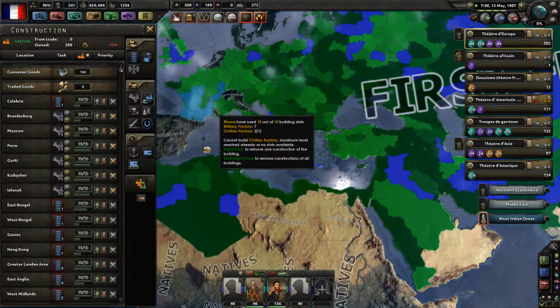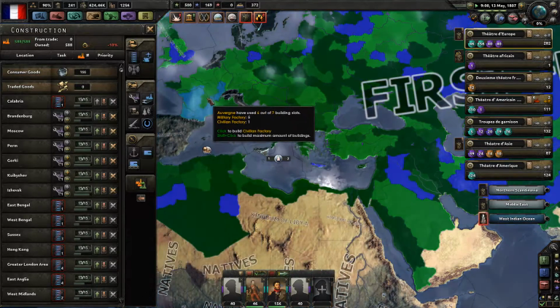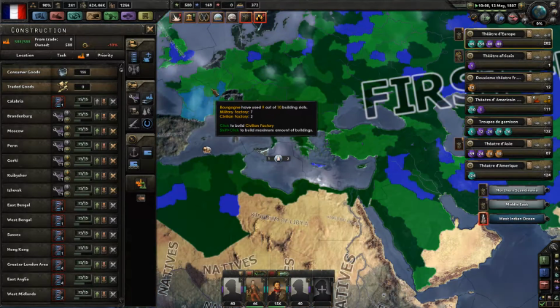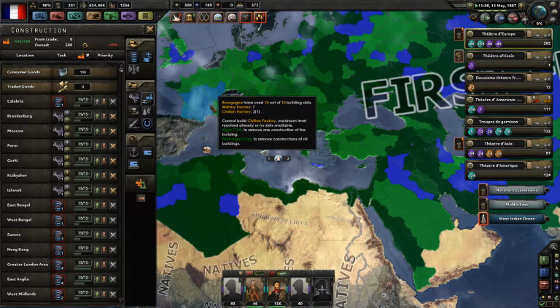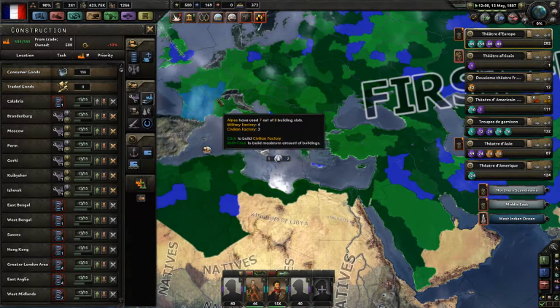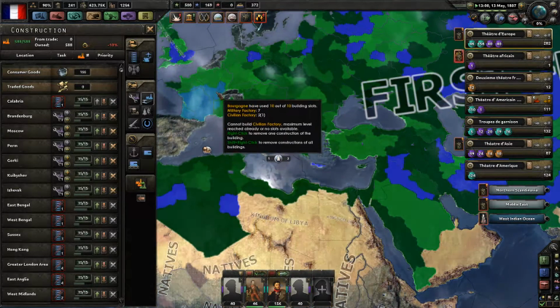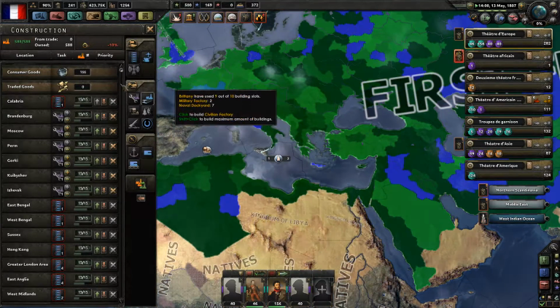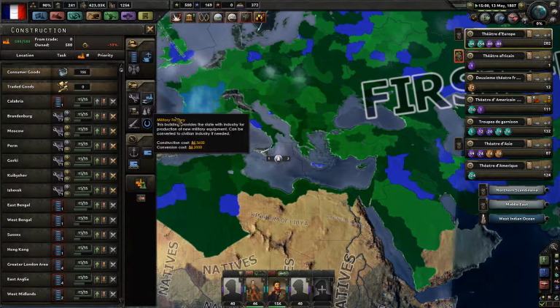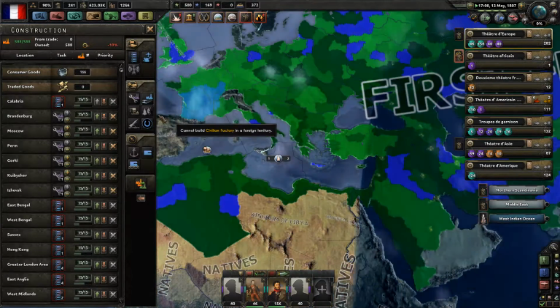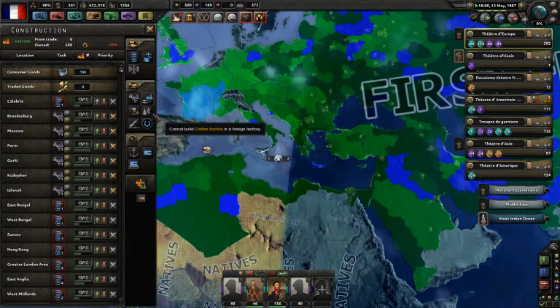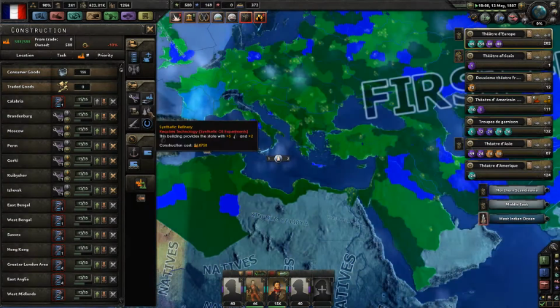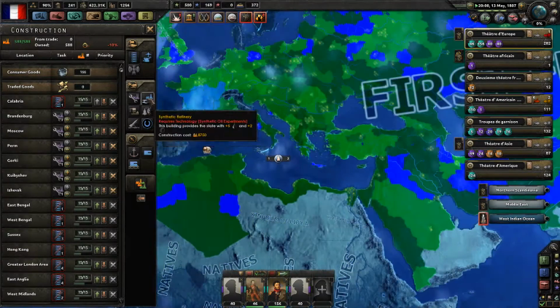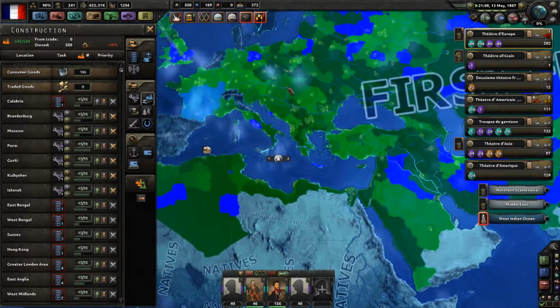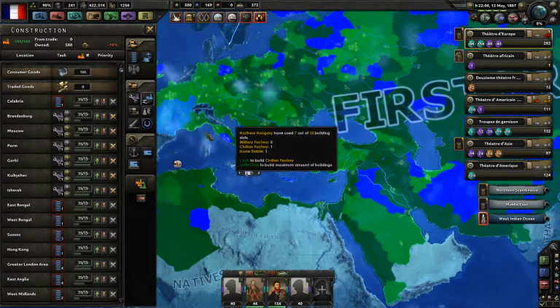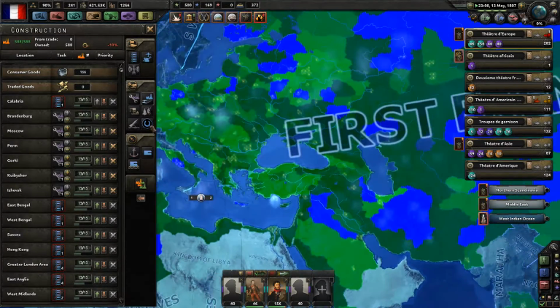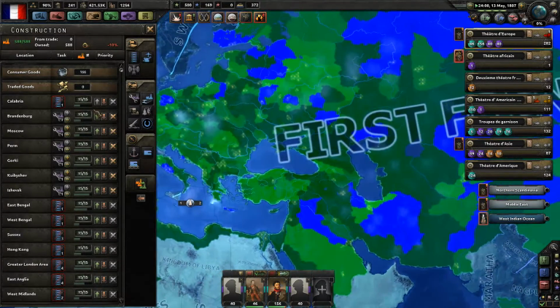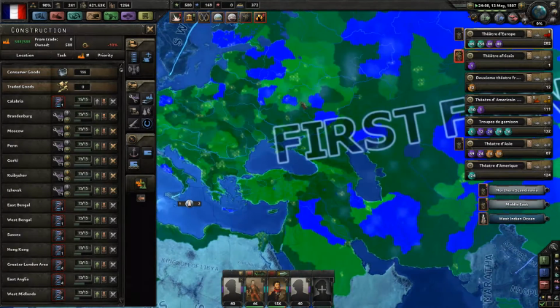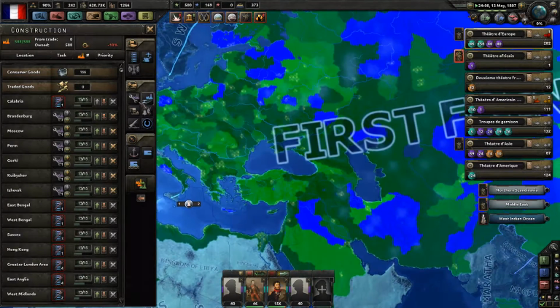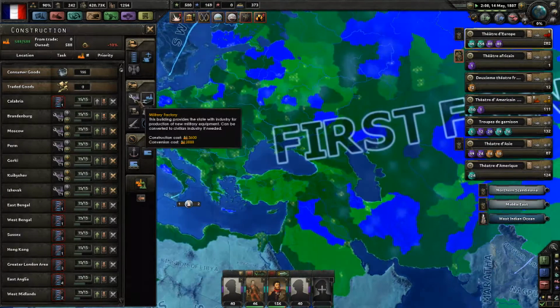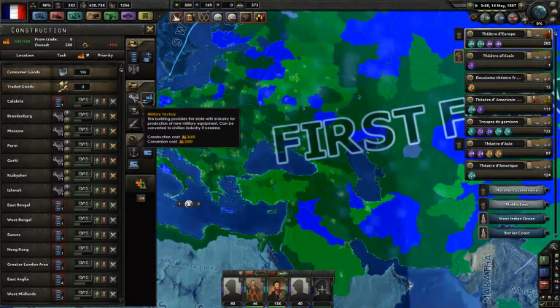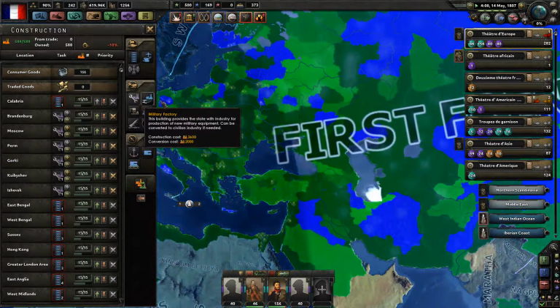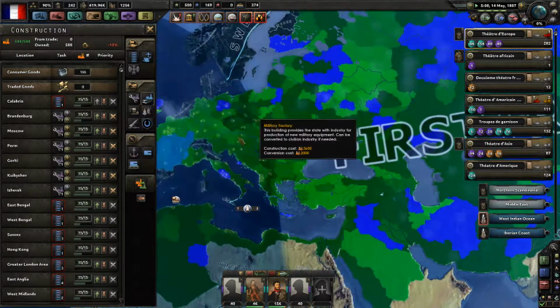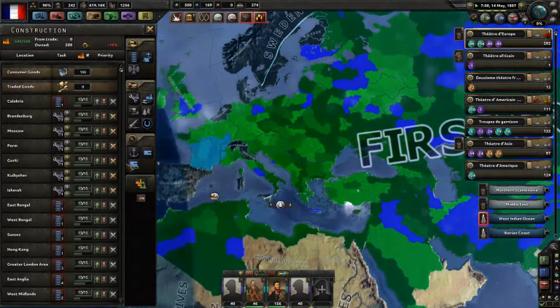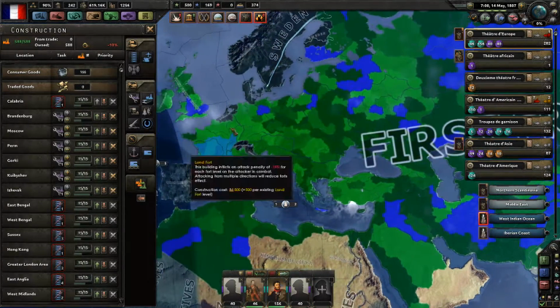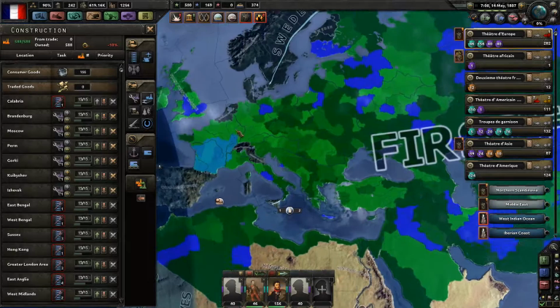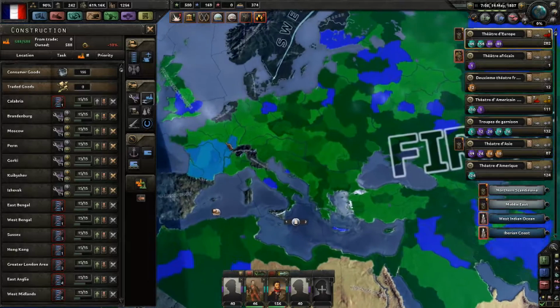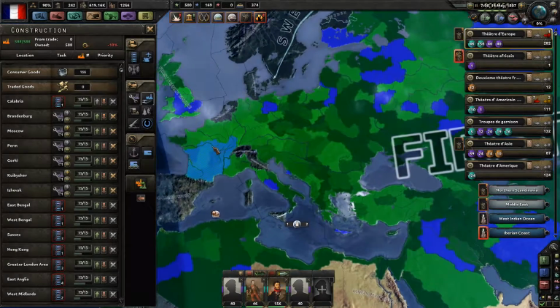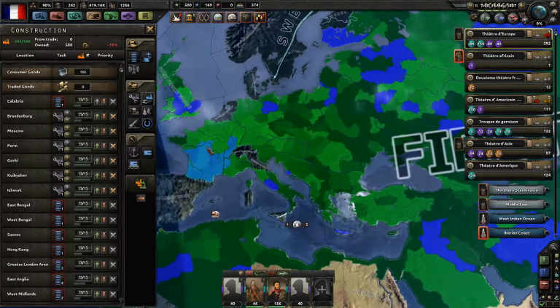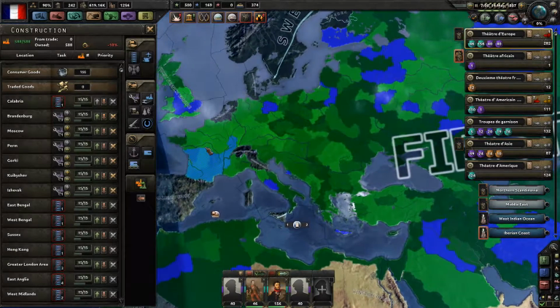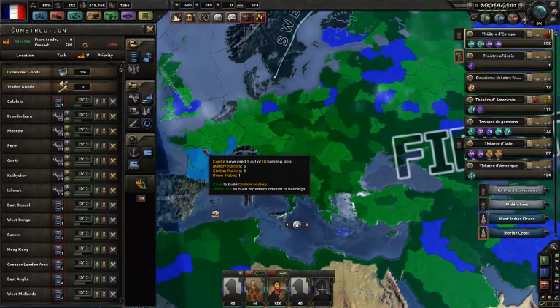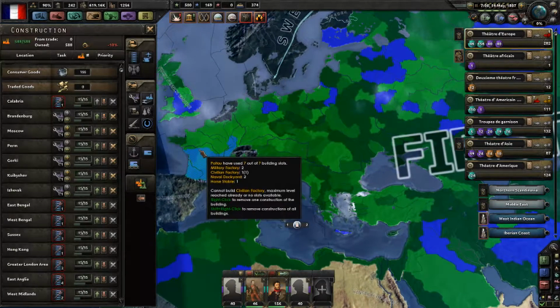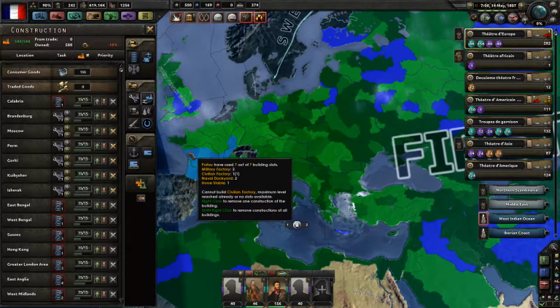Military factories — not civilian ones. I don't want to build civilian ones. Get rid — no more civilians, we have enough civilians.